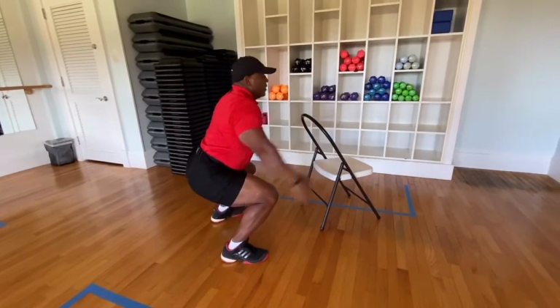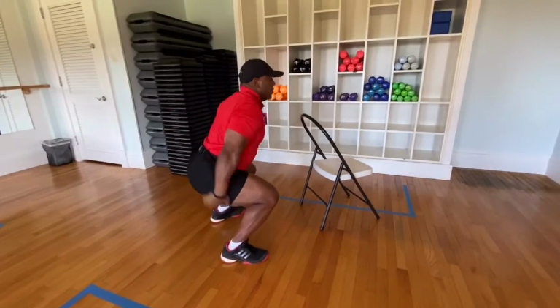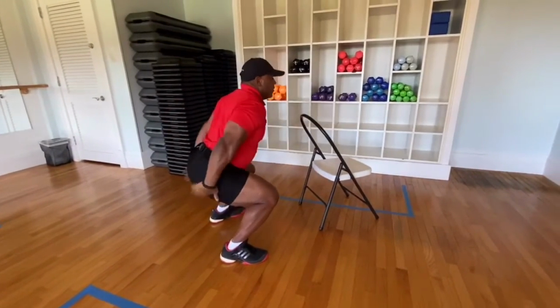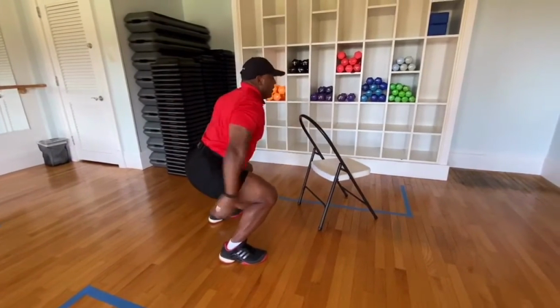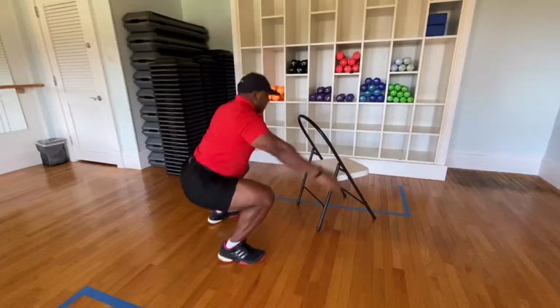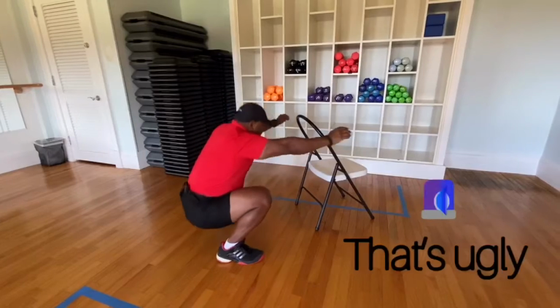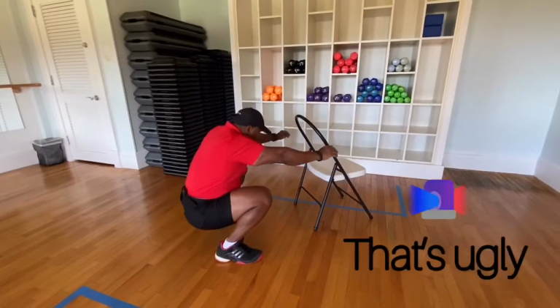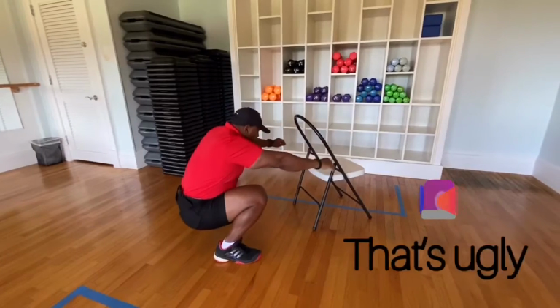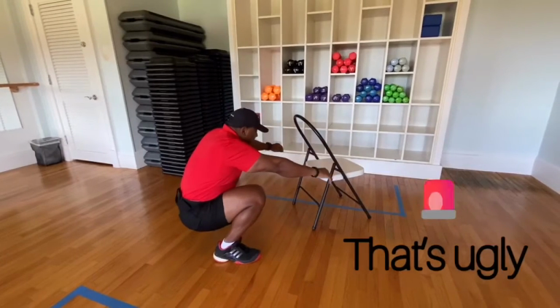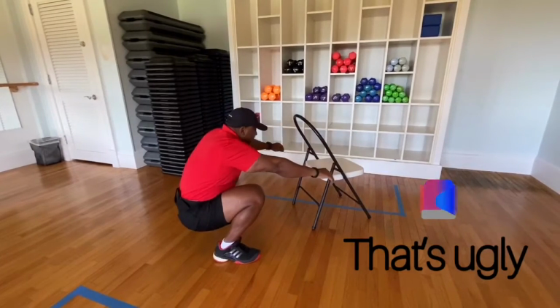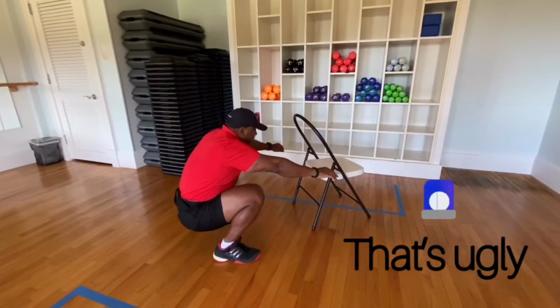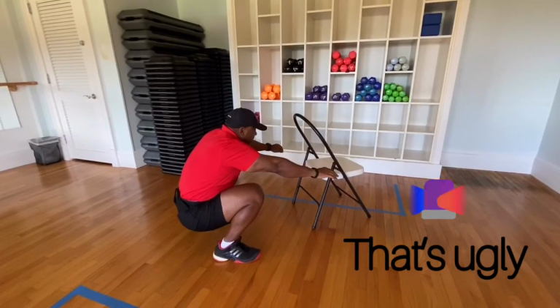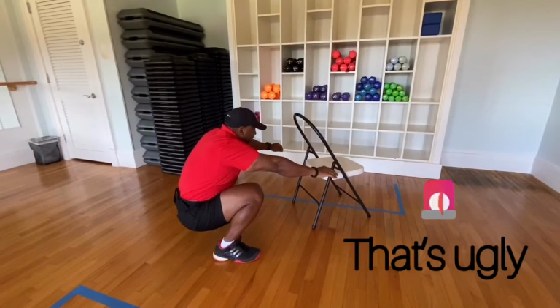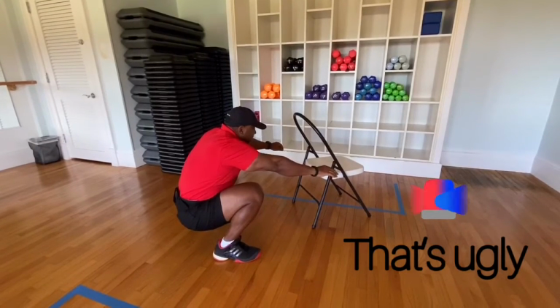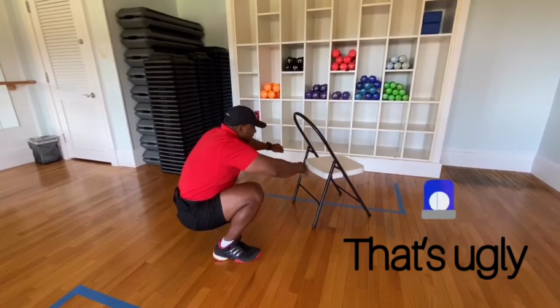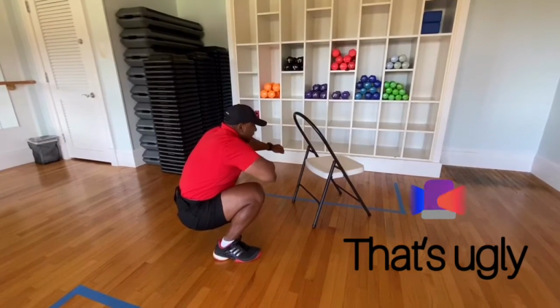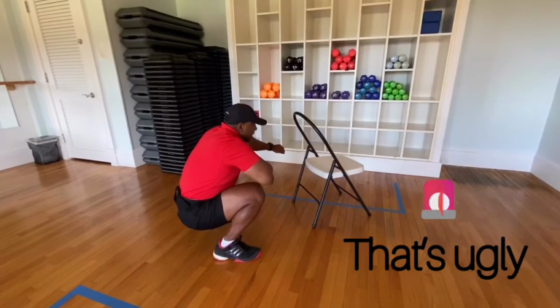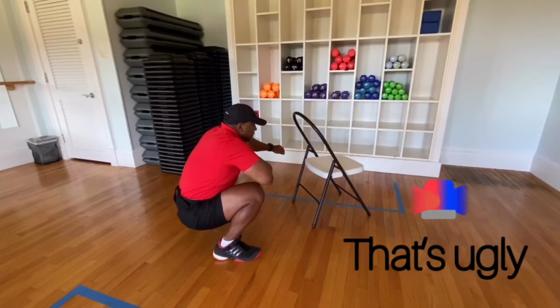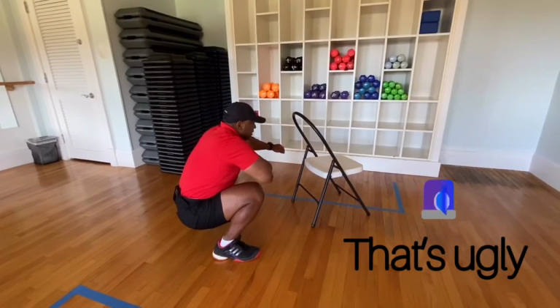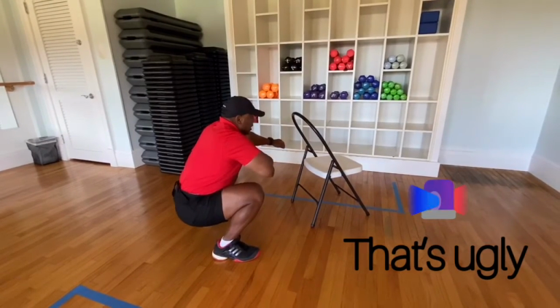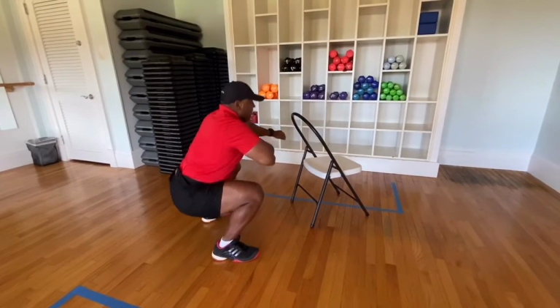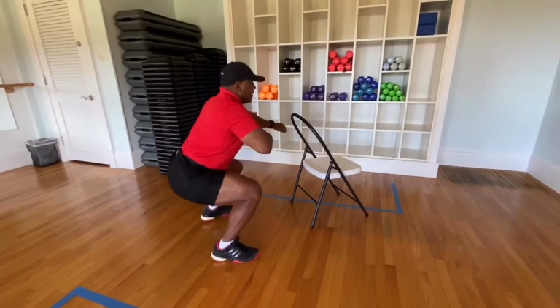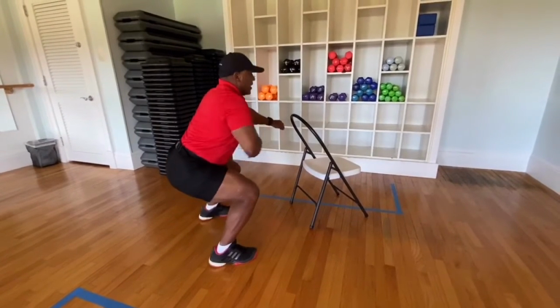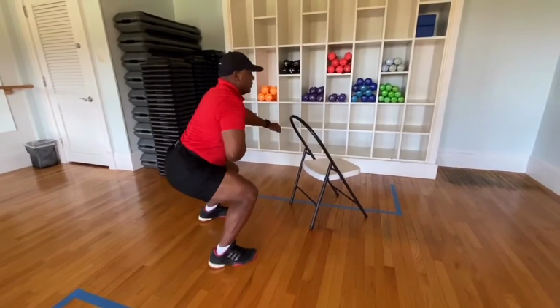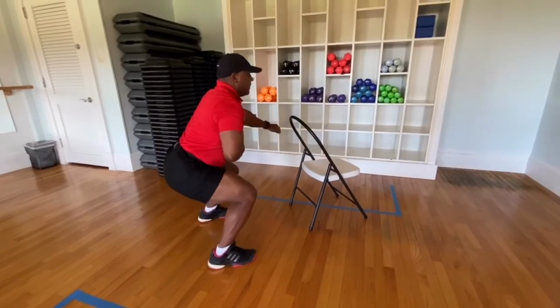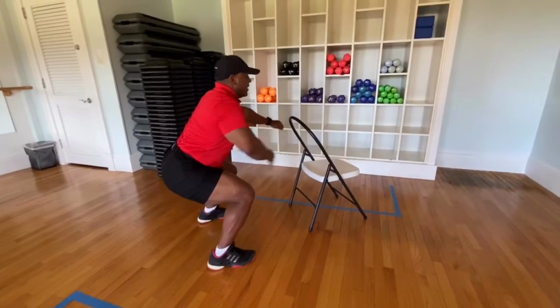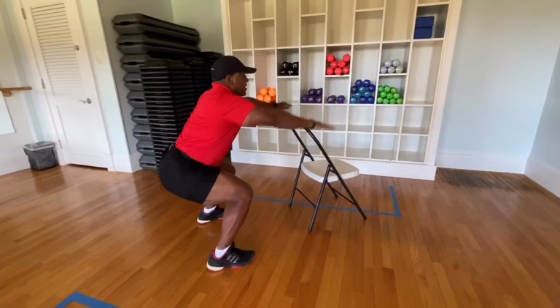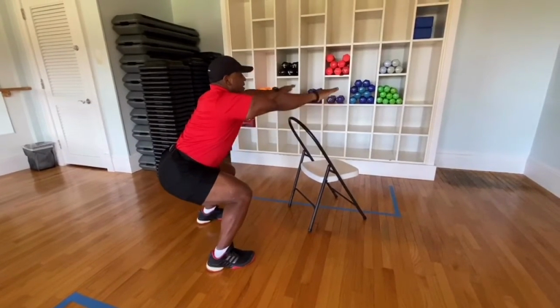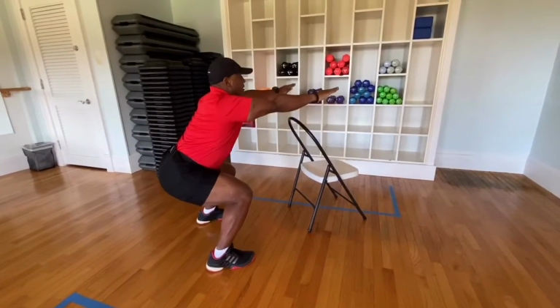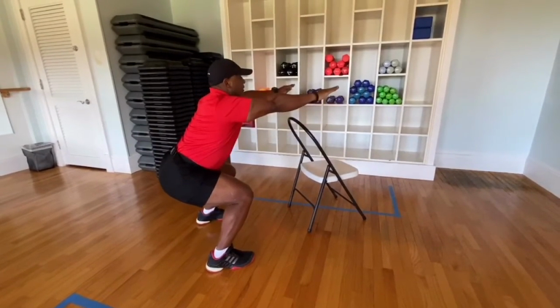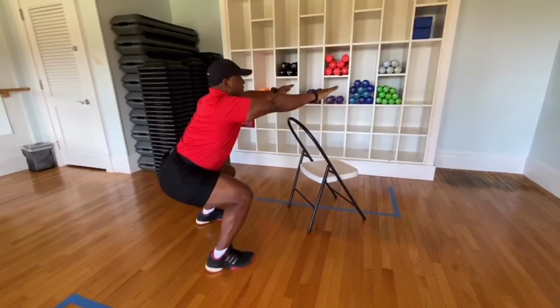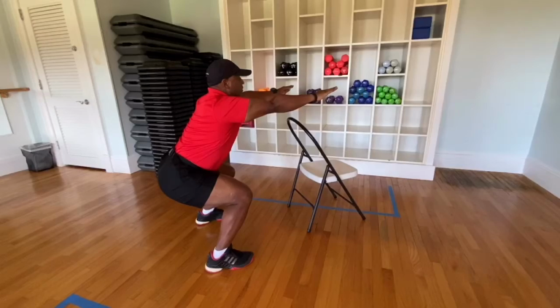Don't pull up. Get your chair up. Get your stomach in and hold it in position.